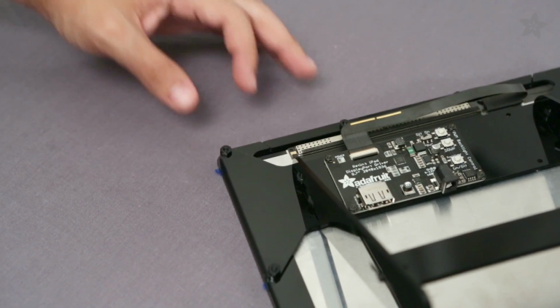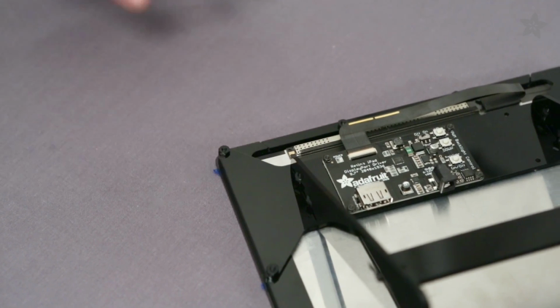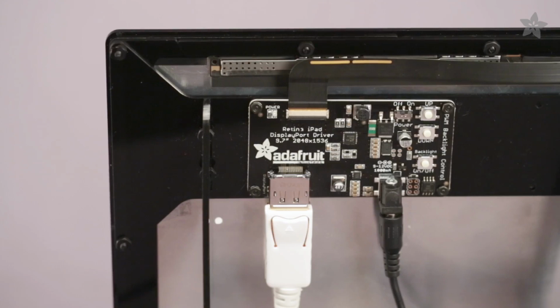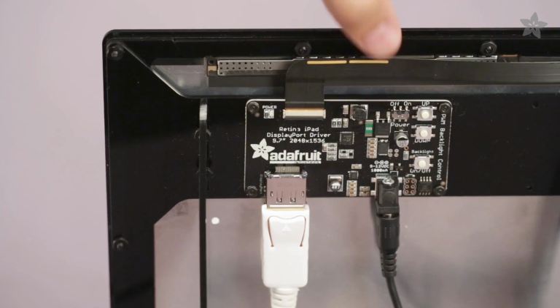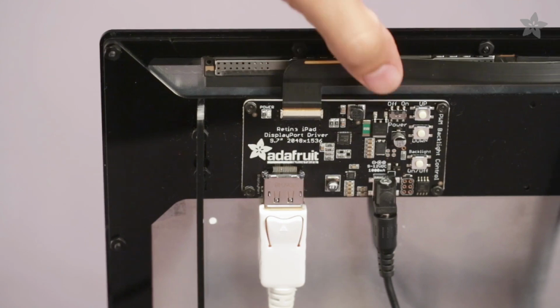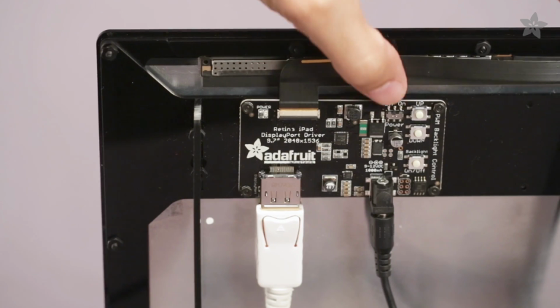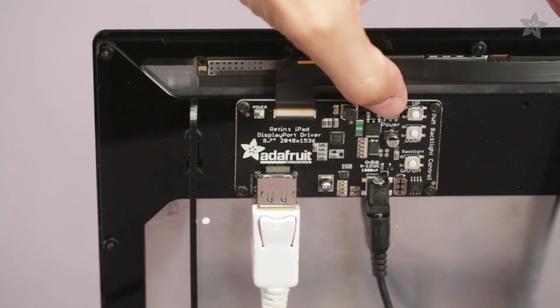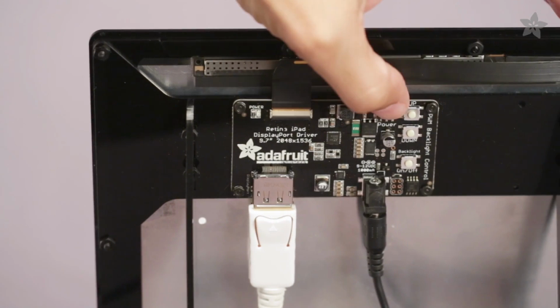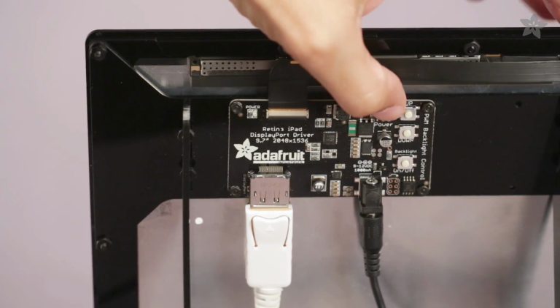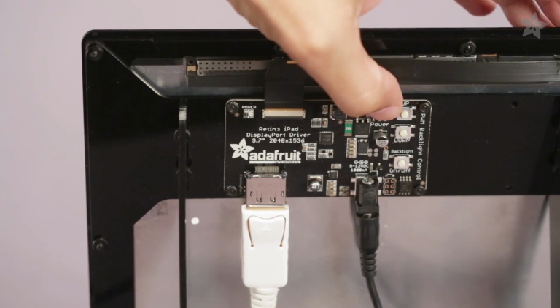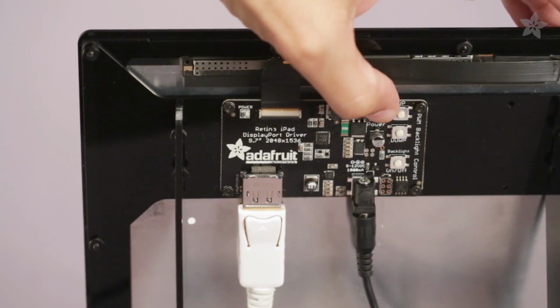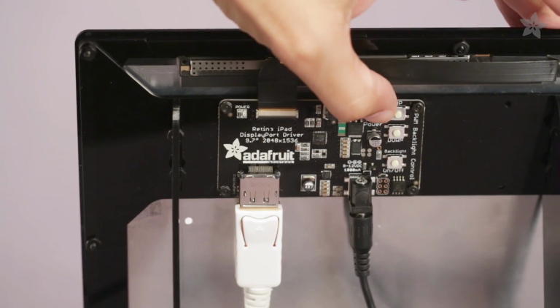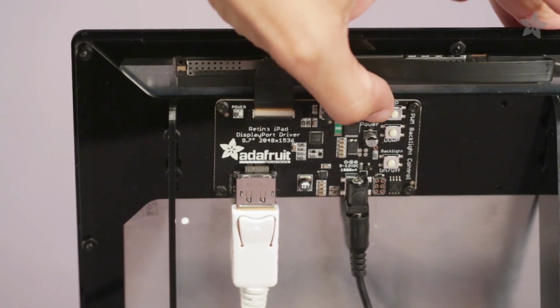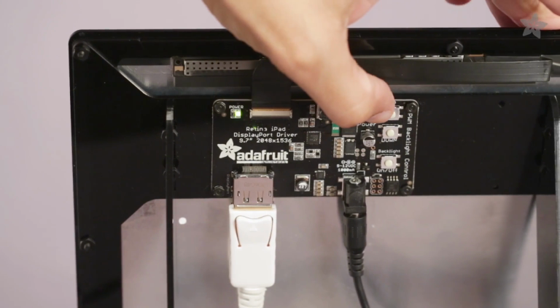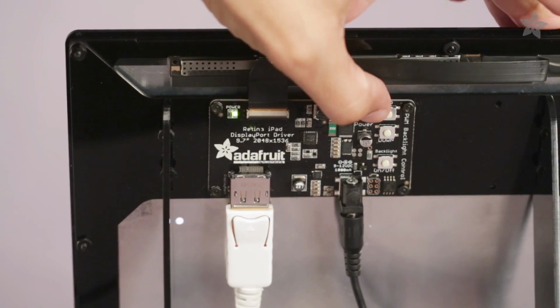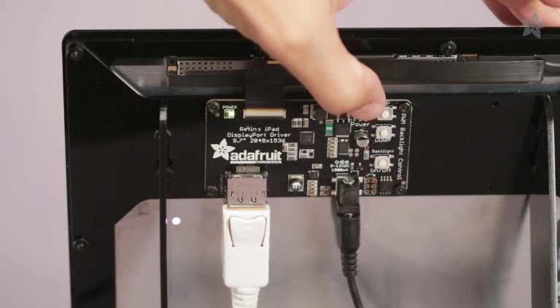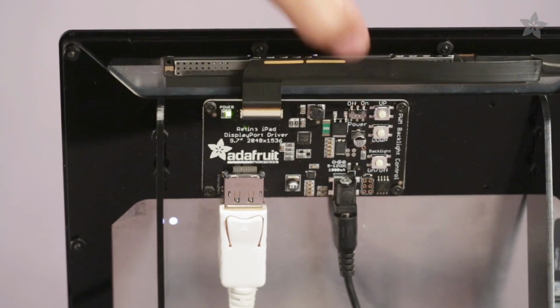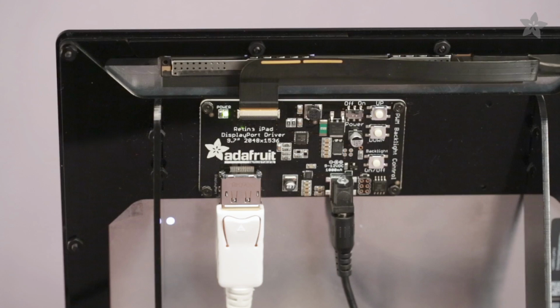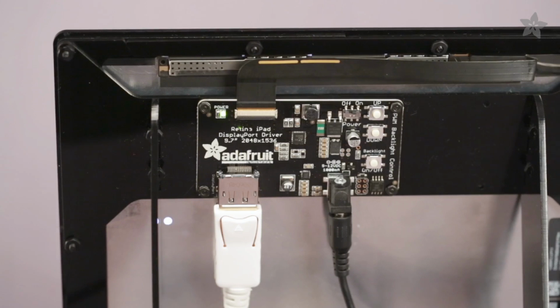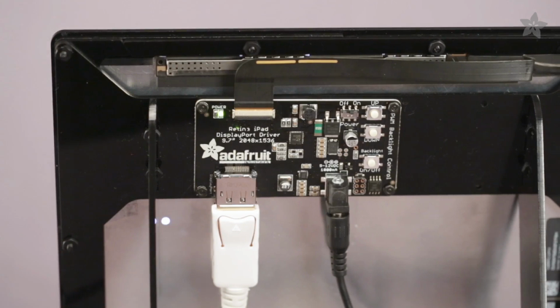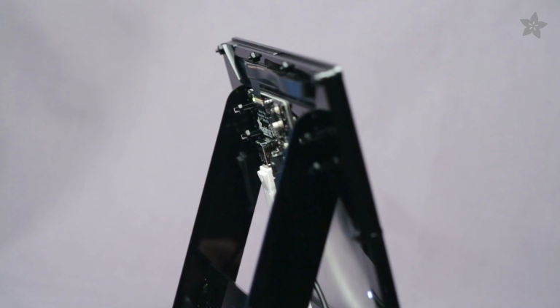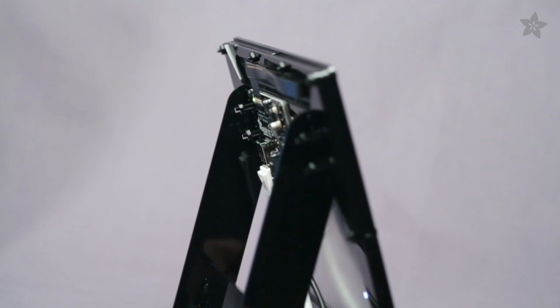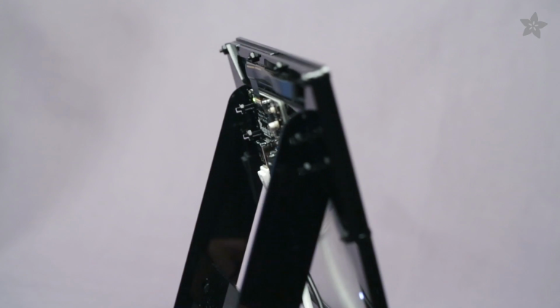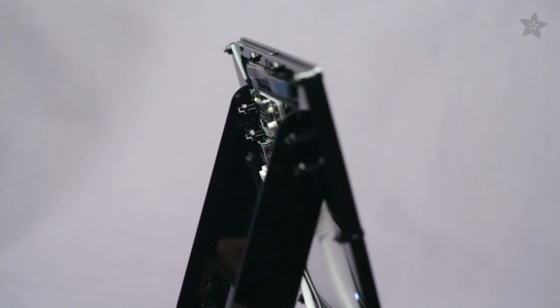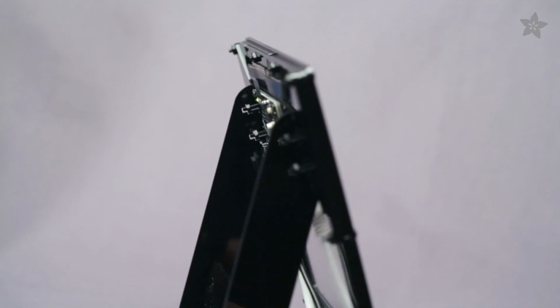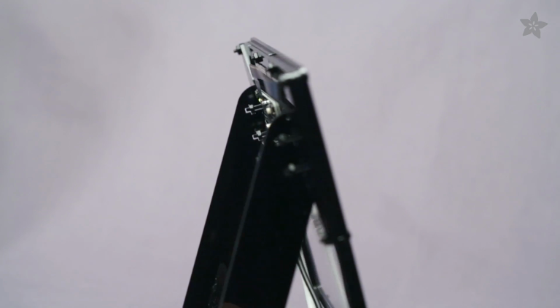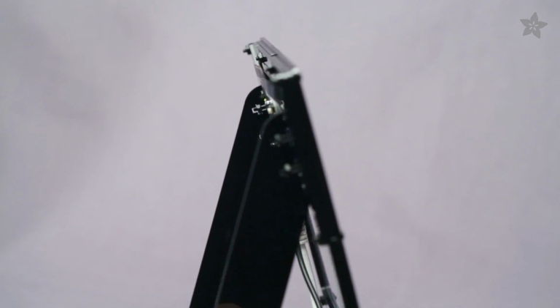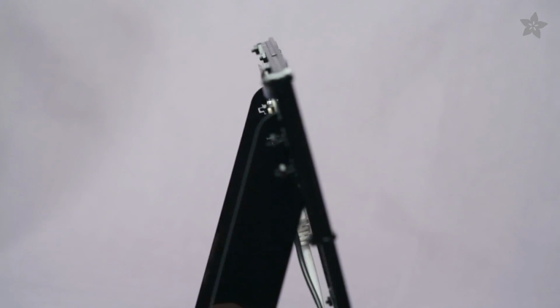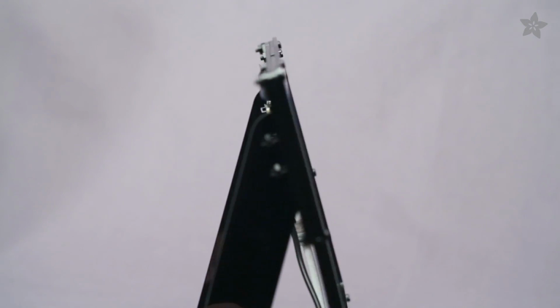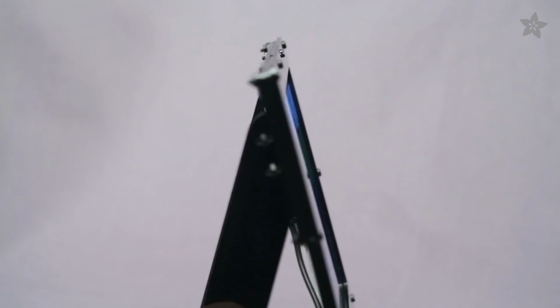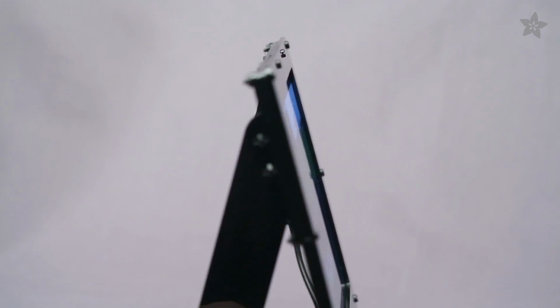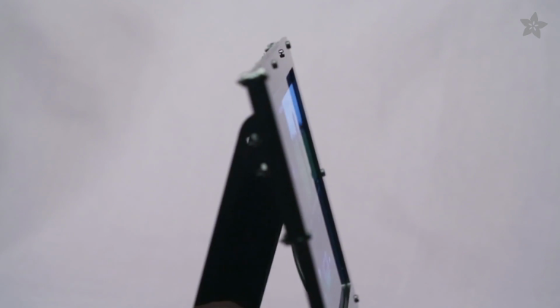The backlight, power switch, and option buttons are easily accessible on the right side of the driver board.